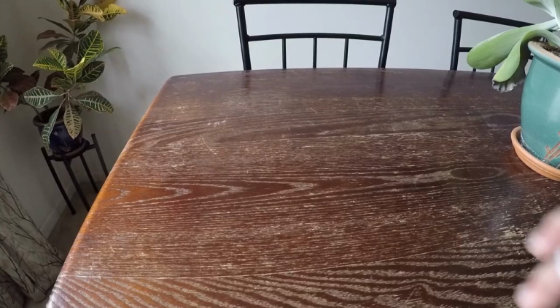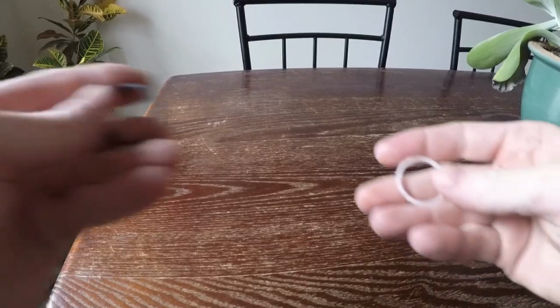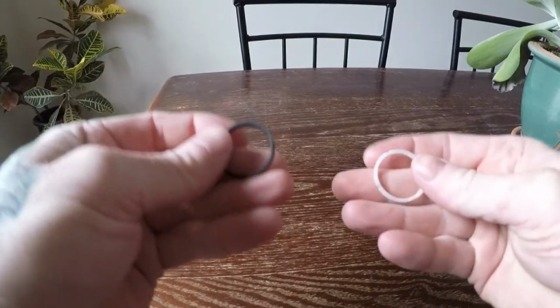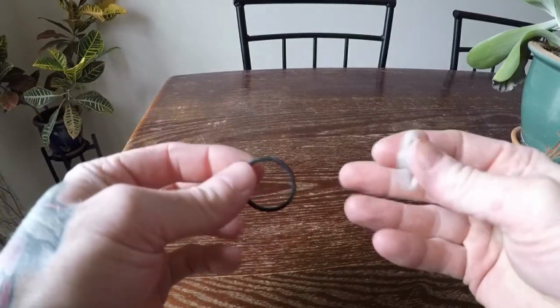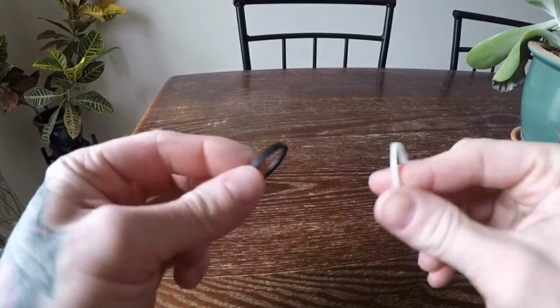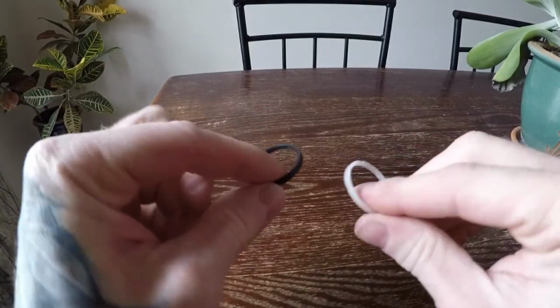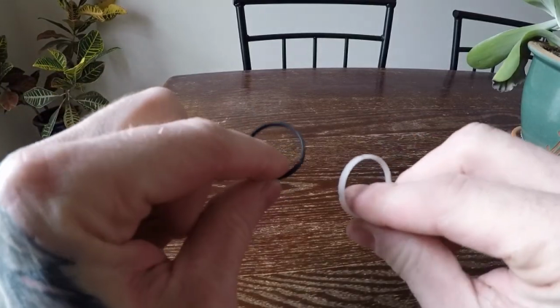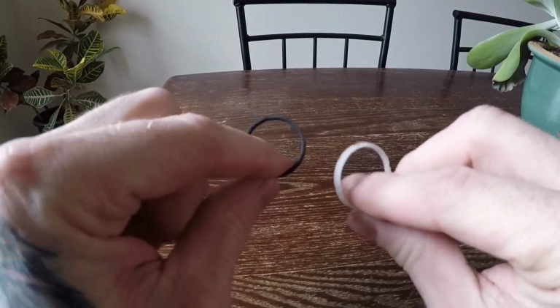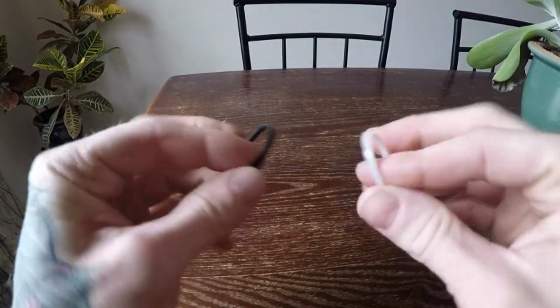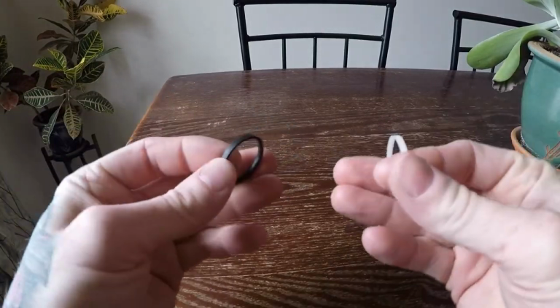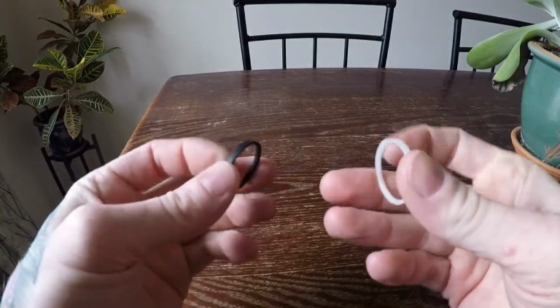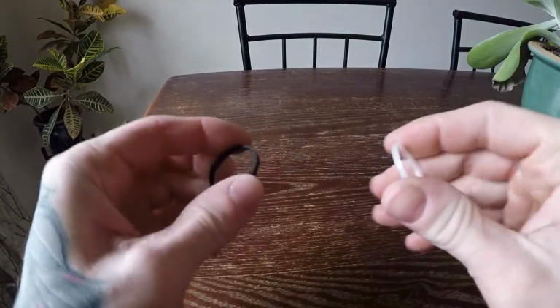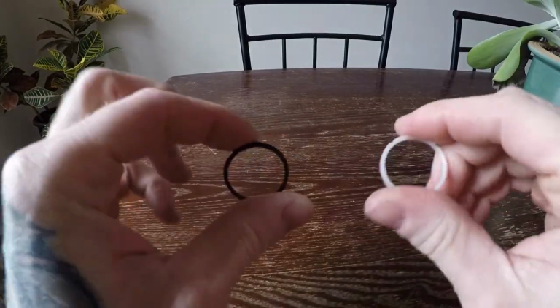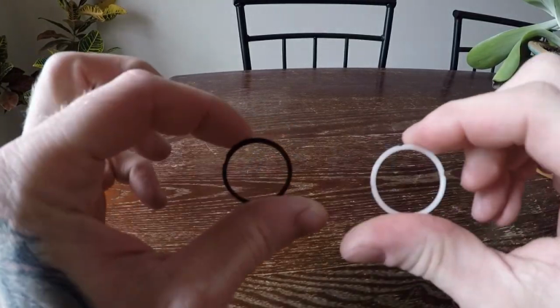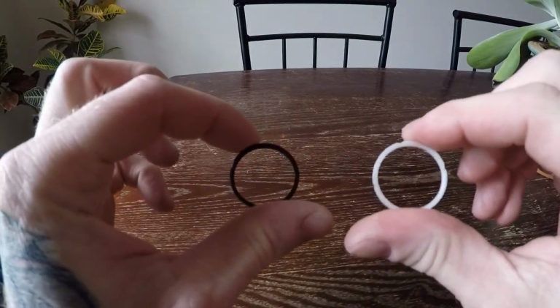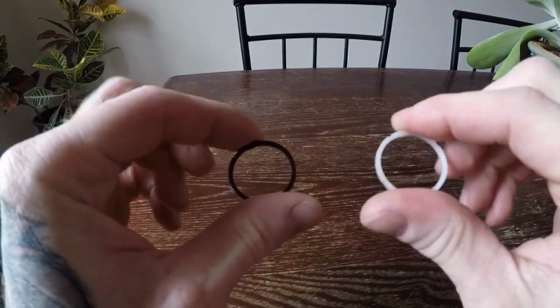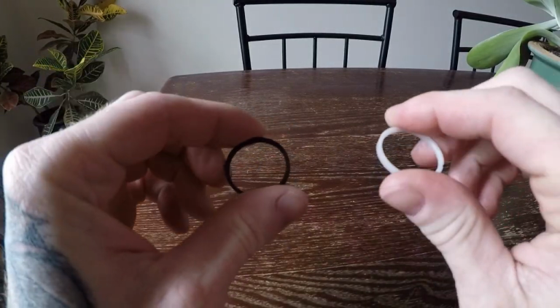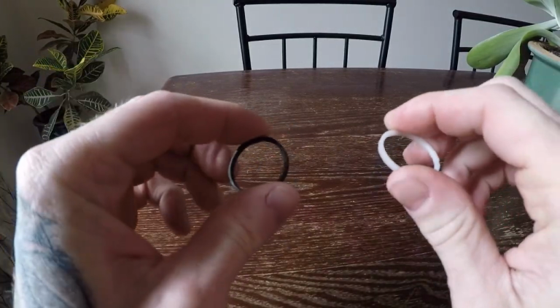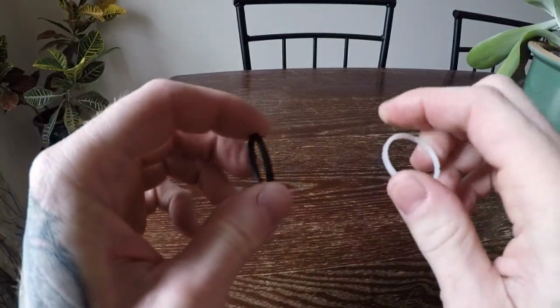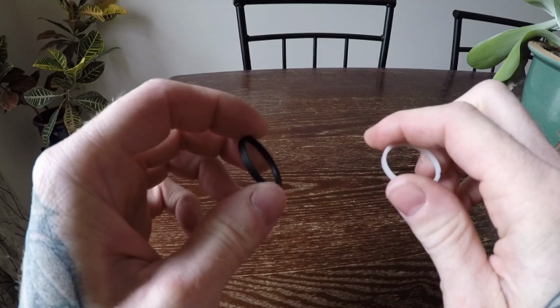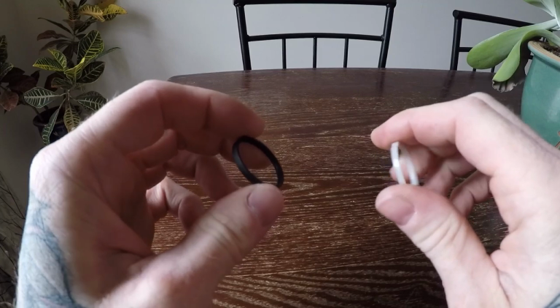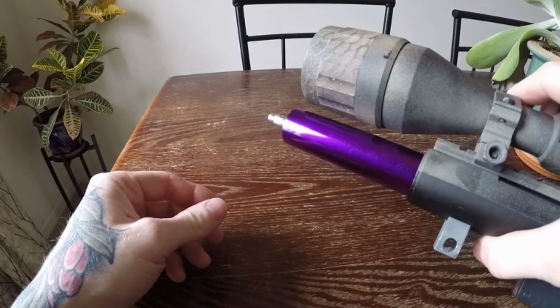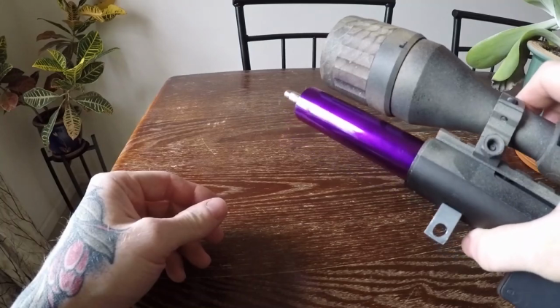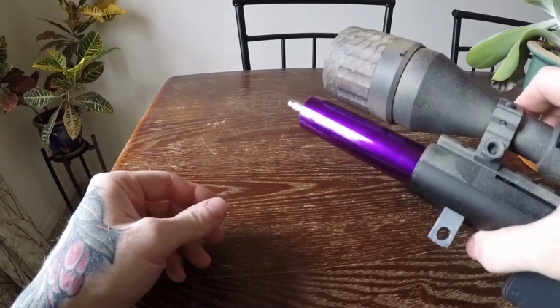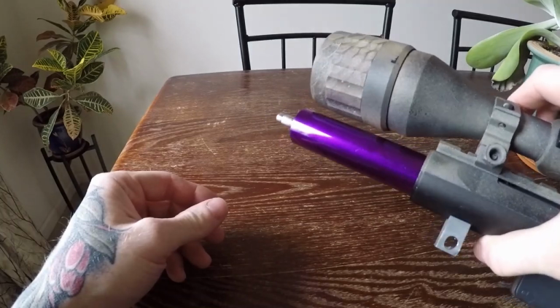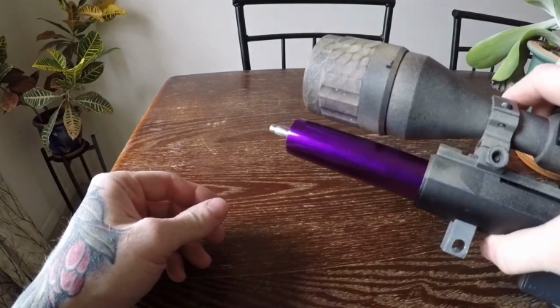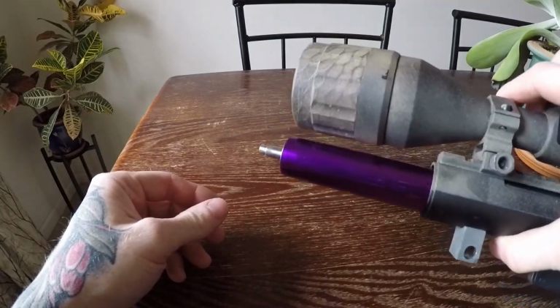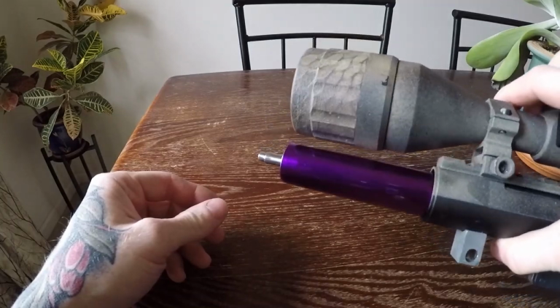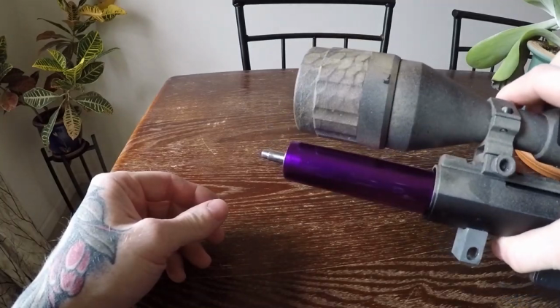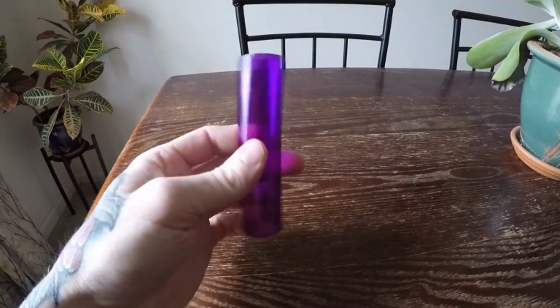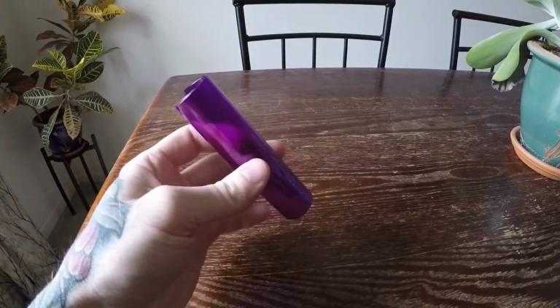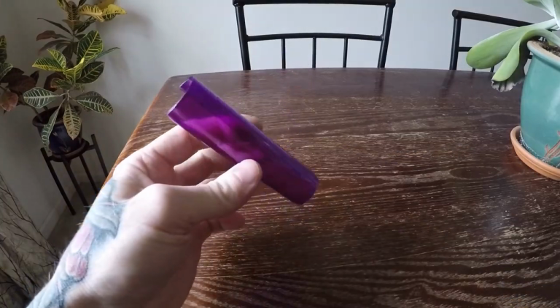VSR-10s usually come with factory guide rings, but they don't always get the job done, so I will show you how to make a full-length sleeve like this.